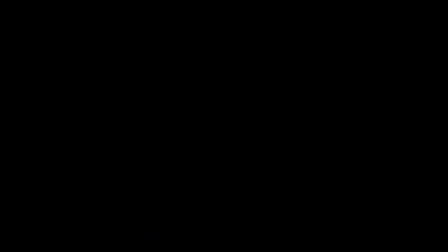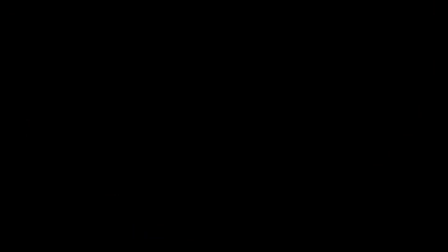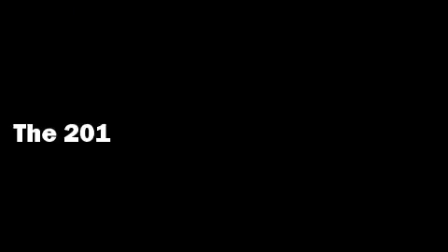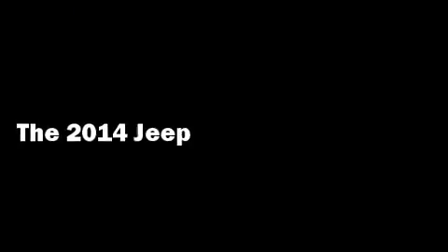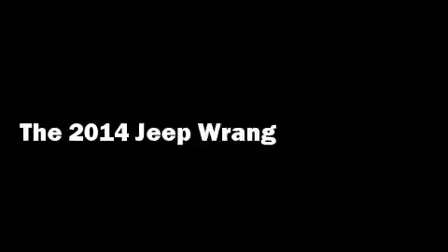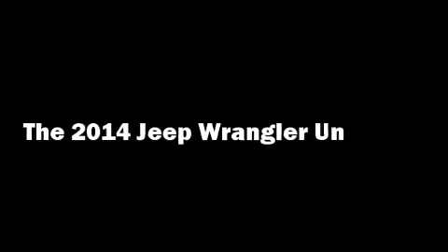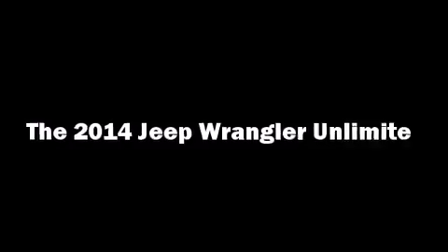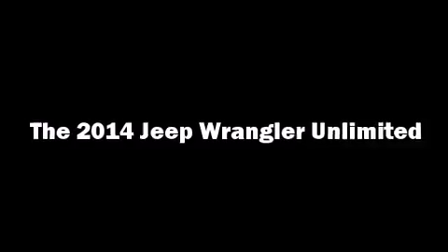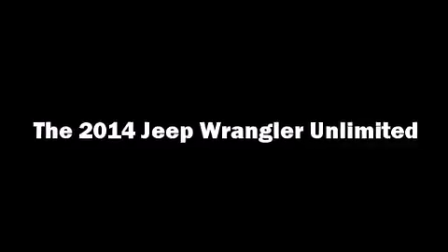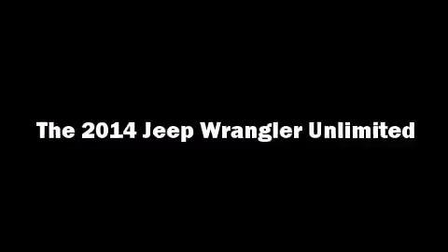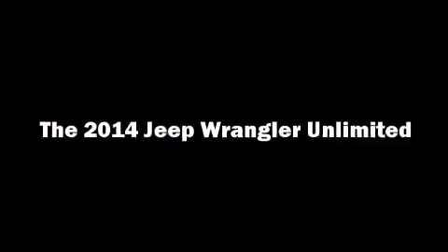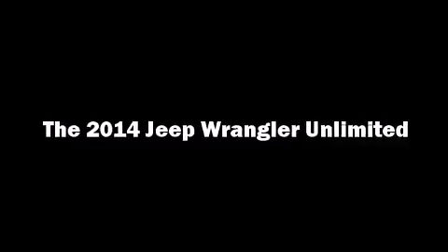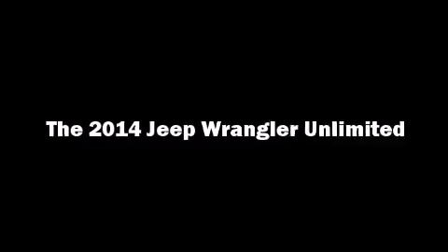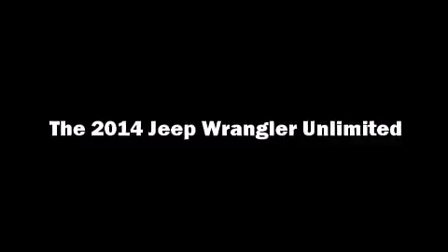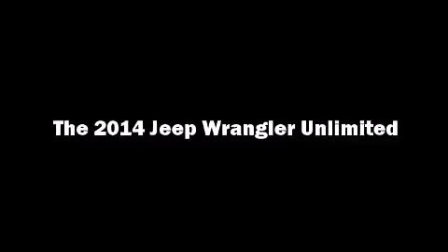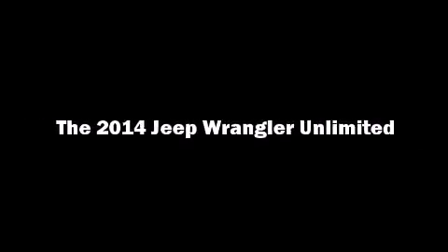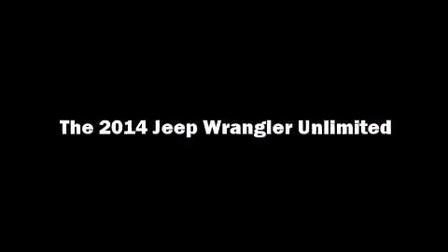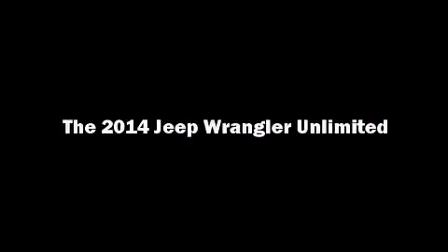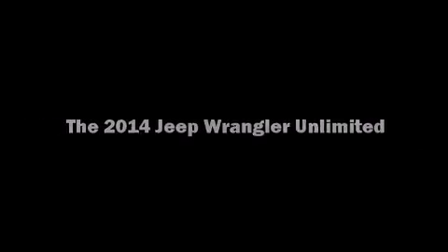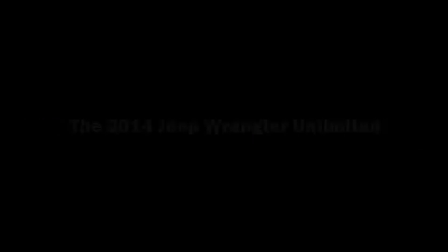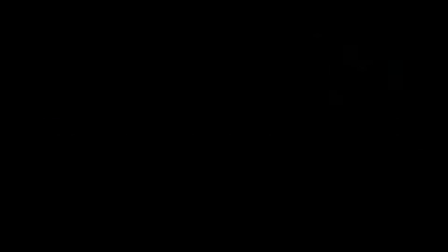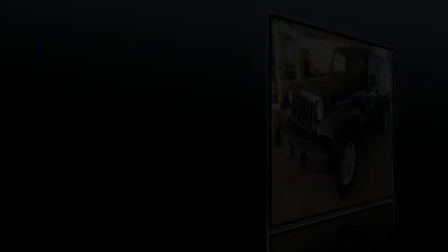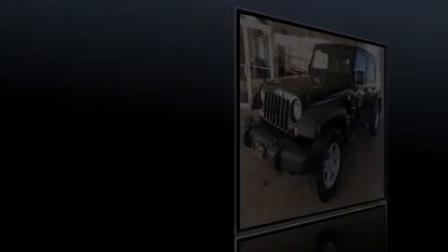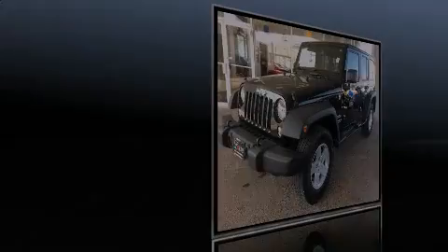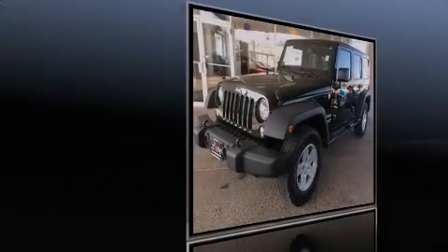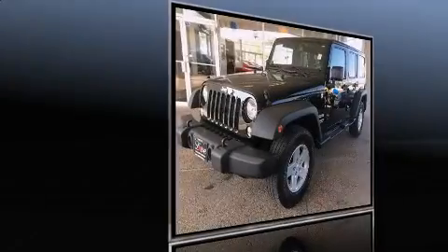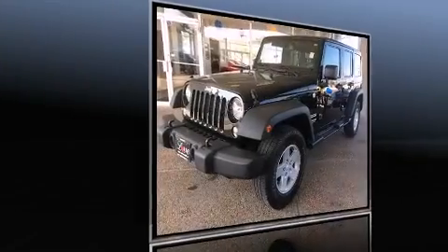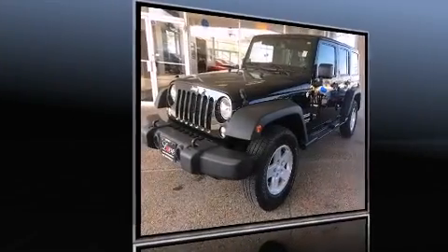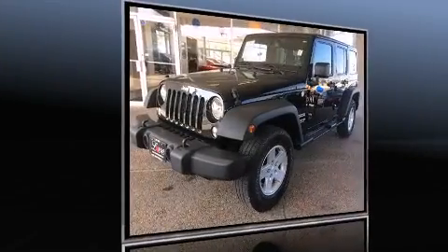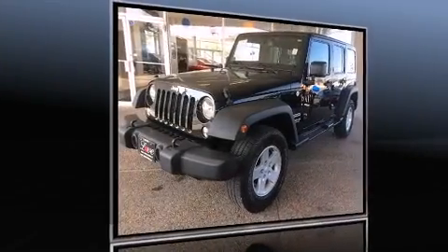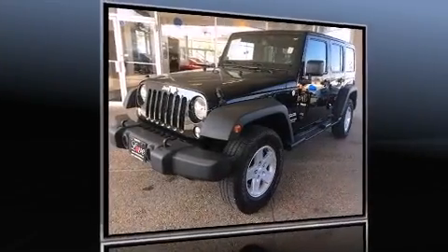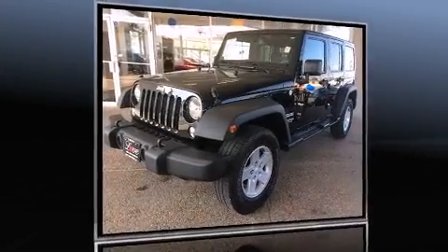Sensibility and practicality combine to bring you the 2014 Jeep Wrangler Unlimited.